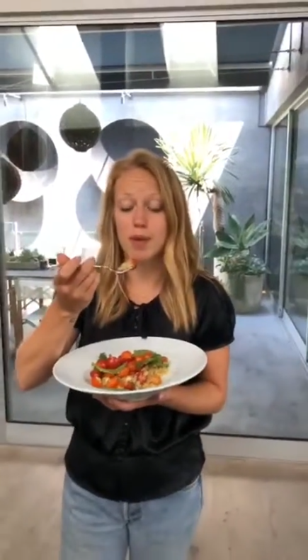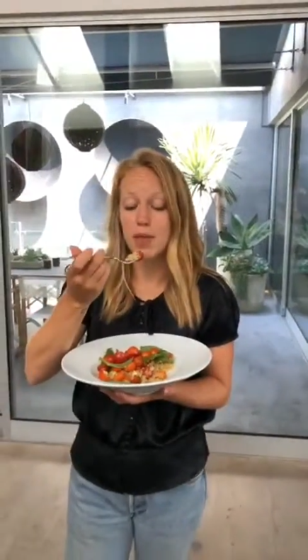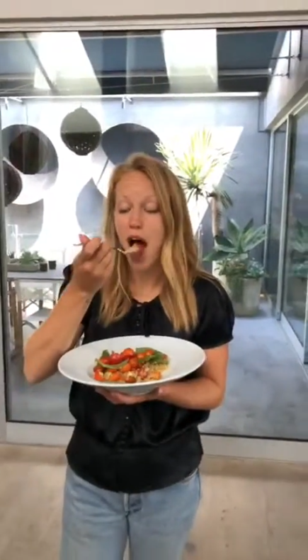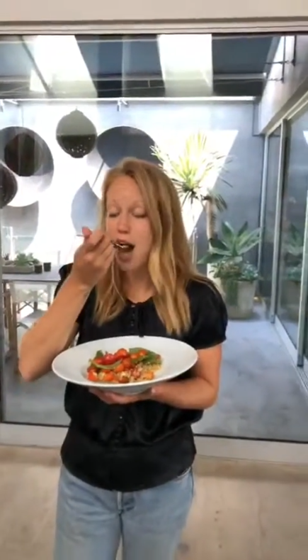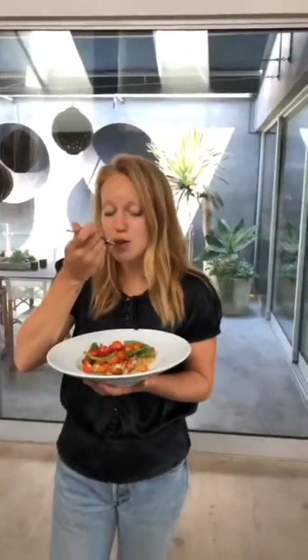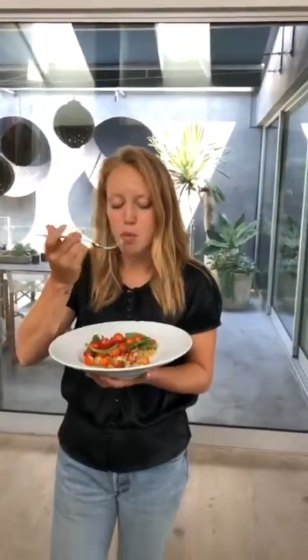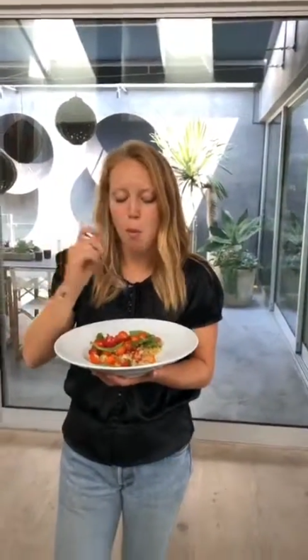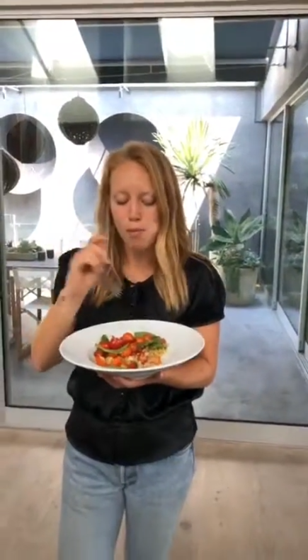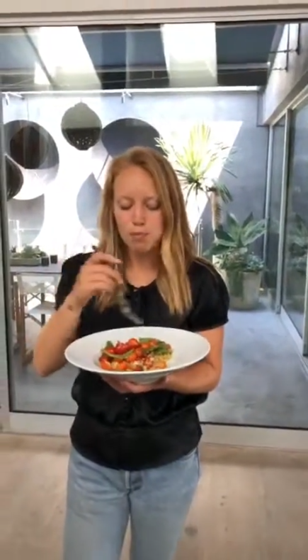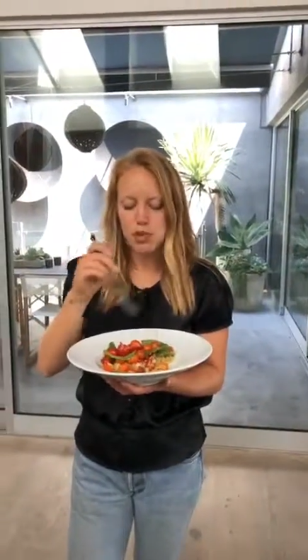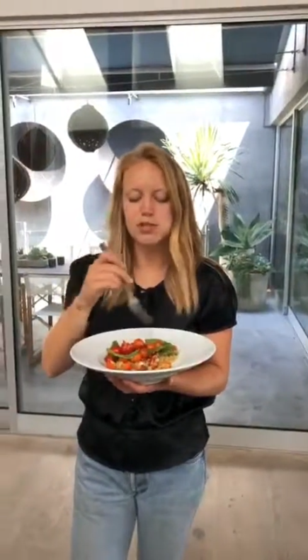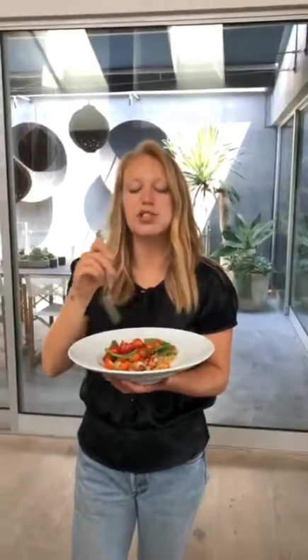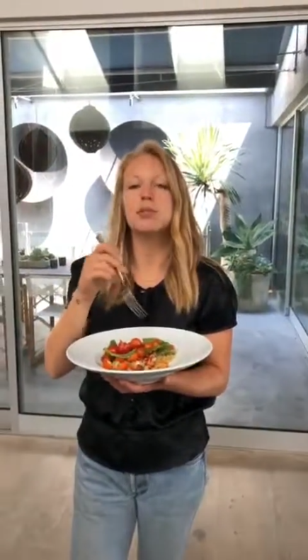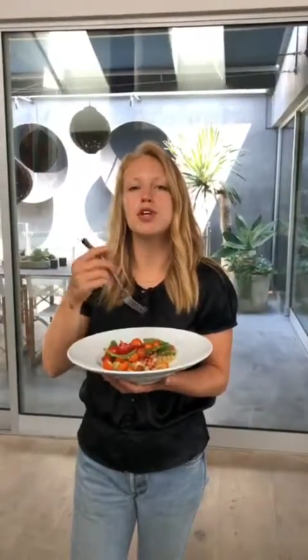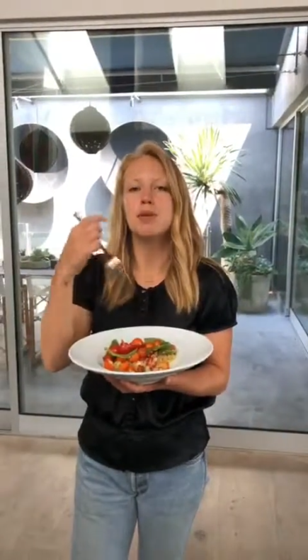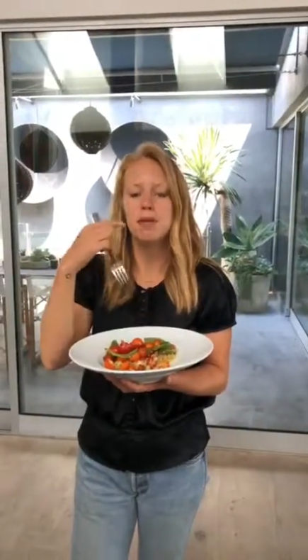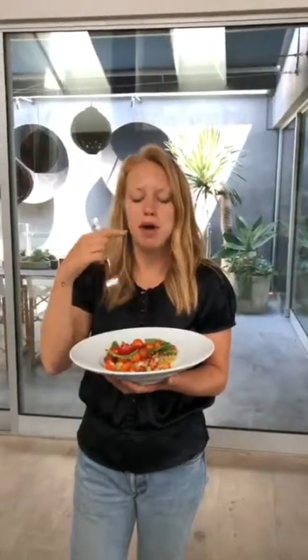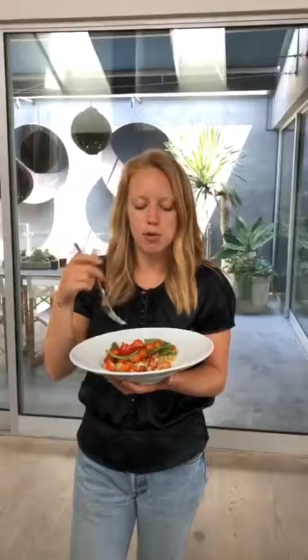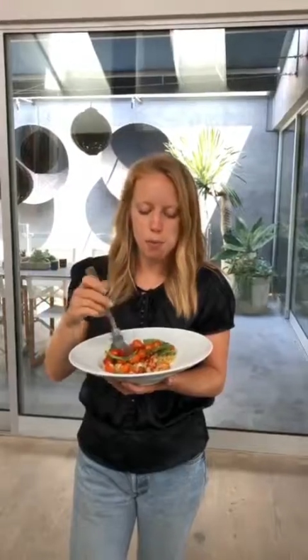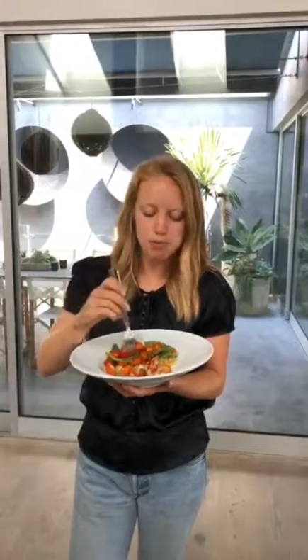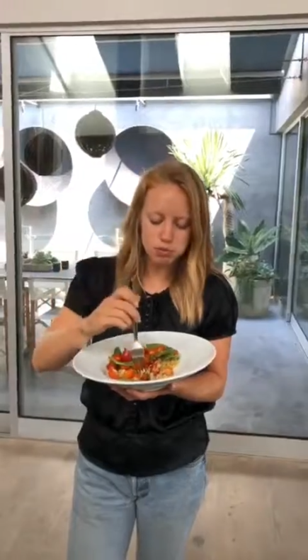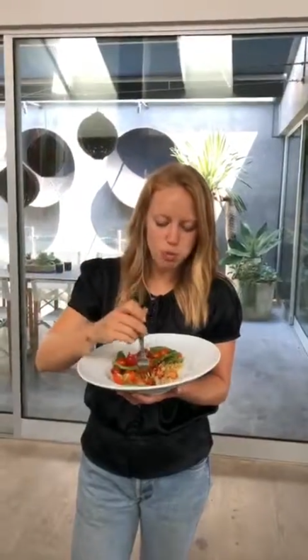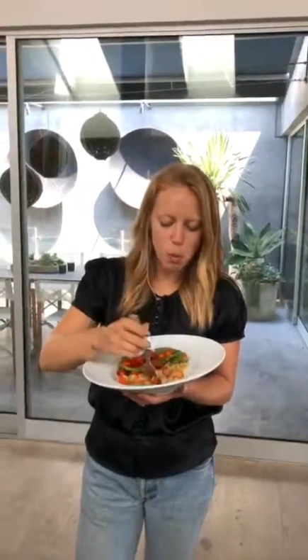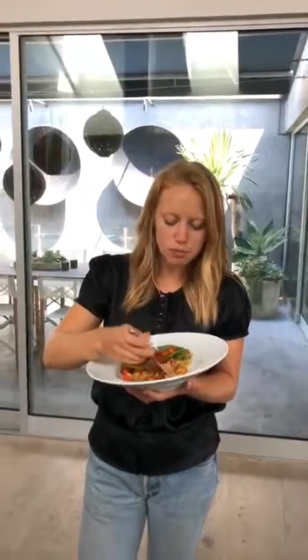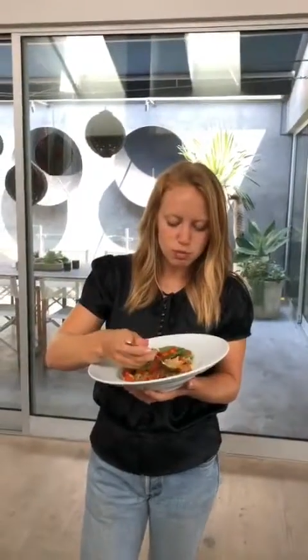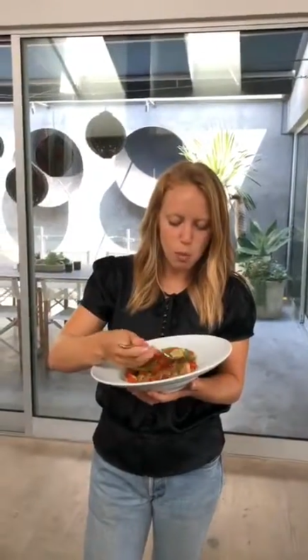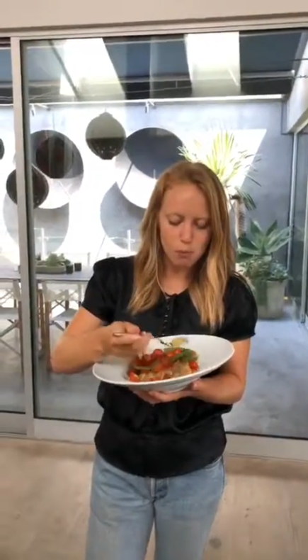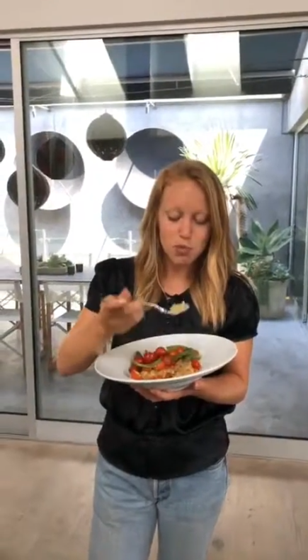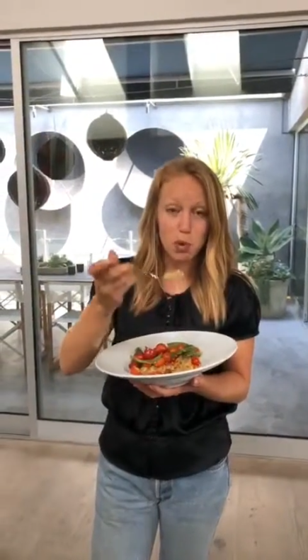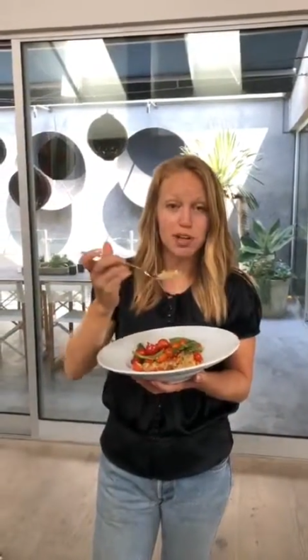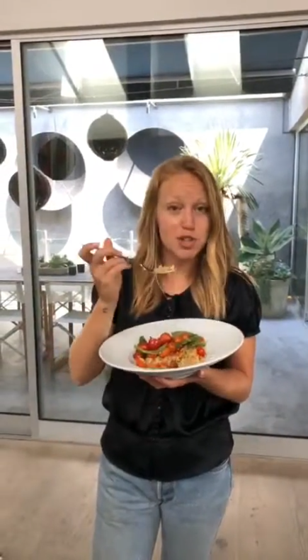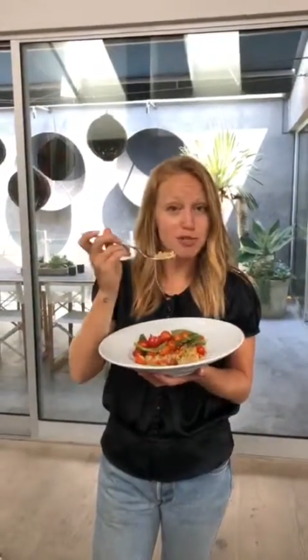It's summertime in my mouth. Well done, chef.